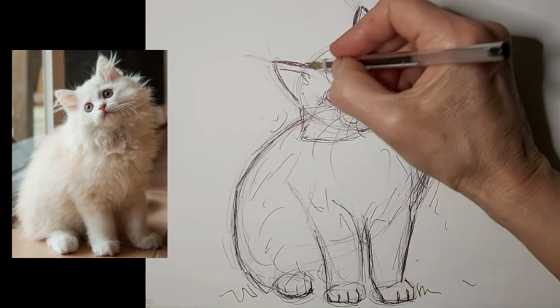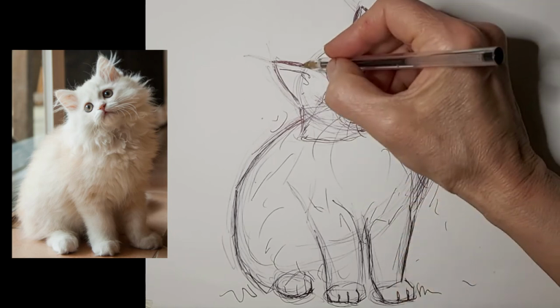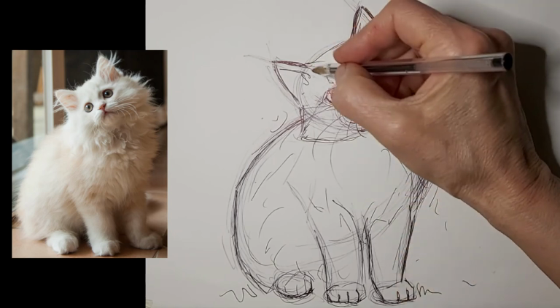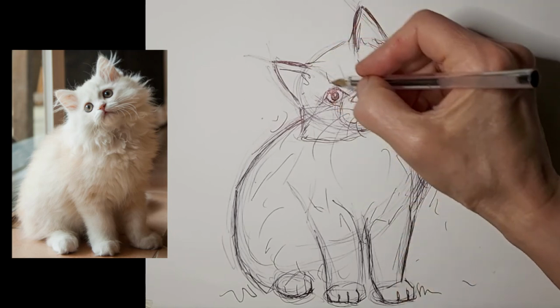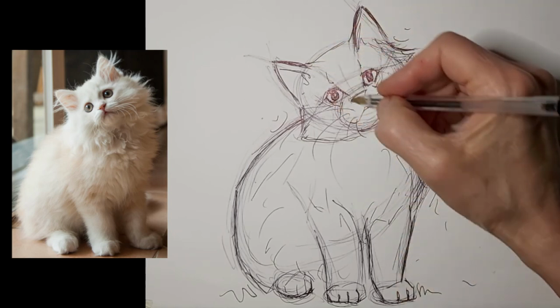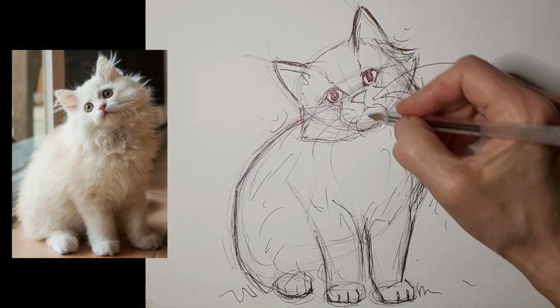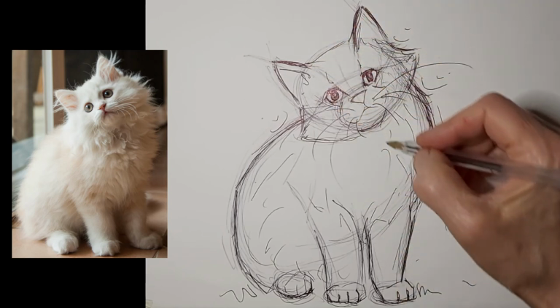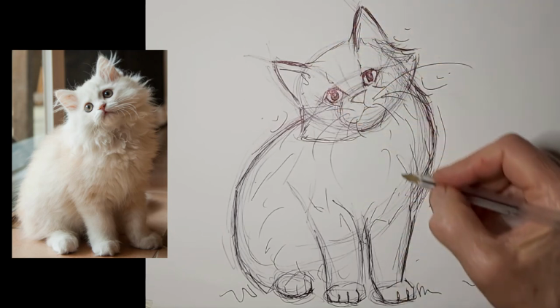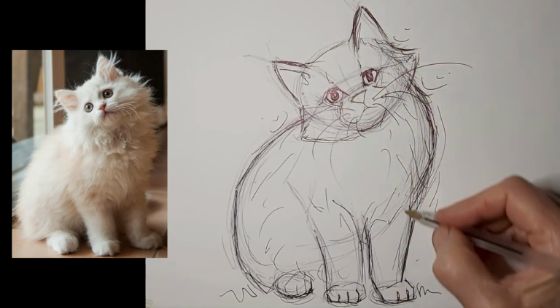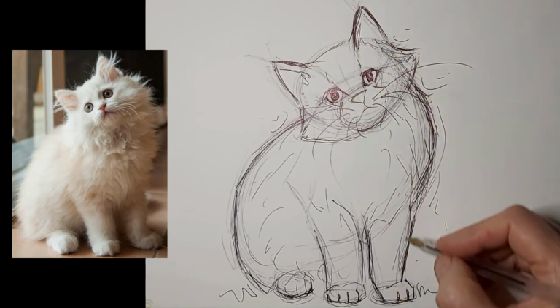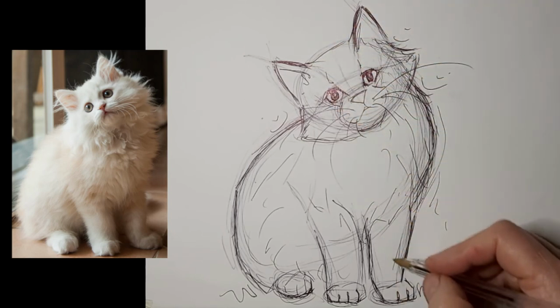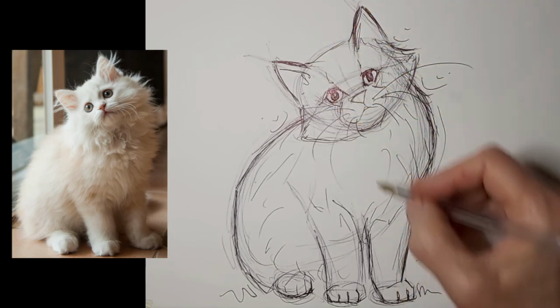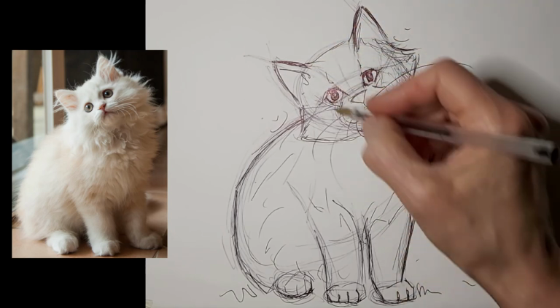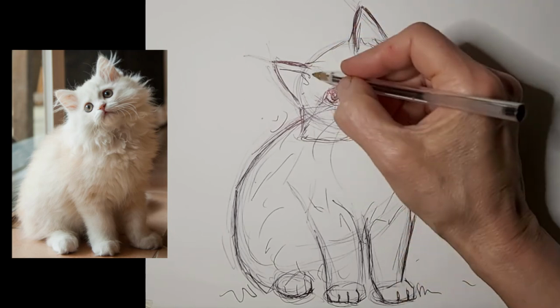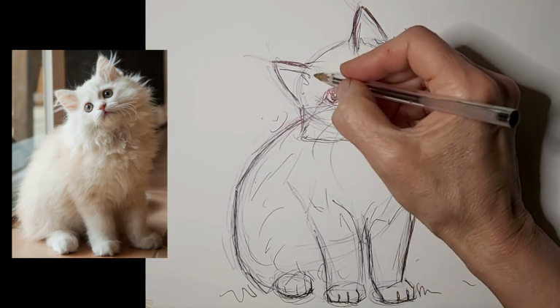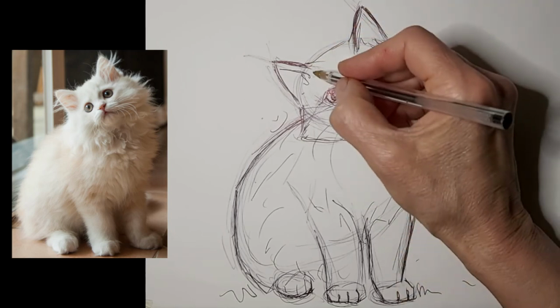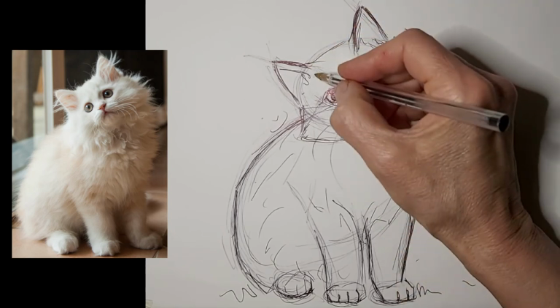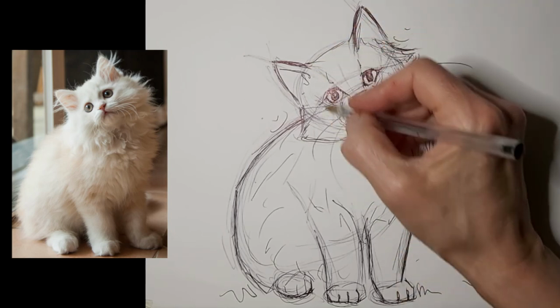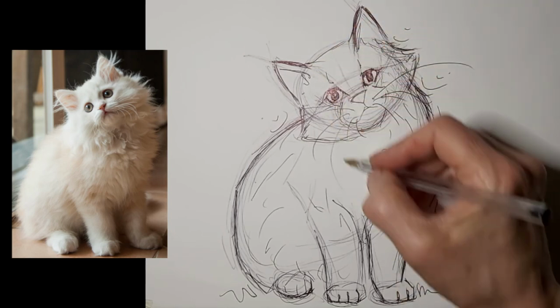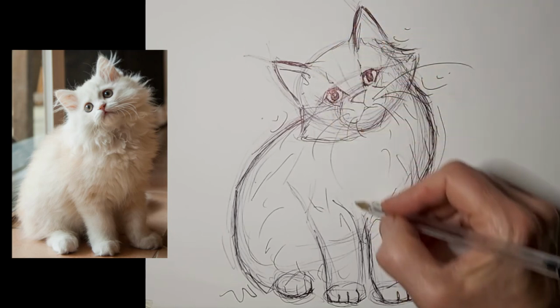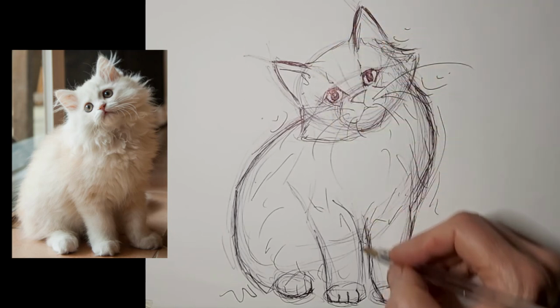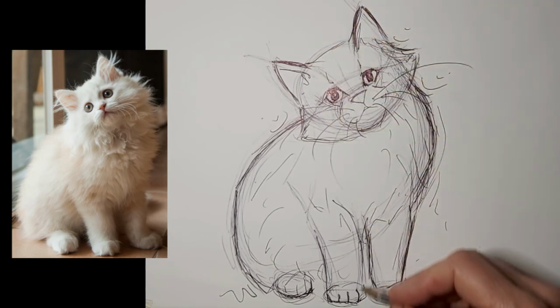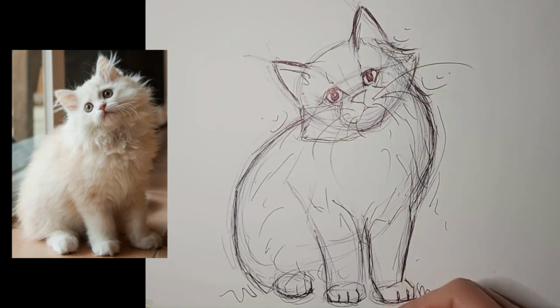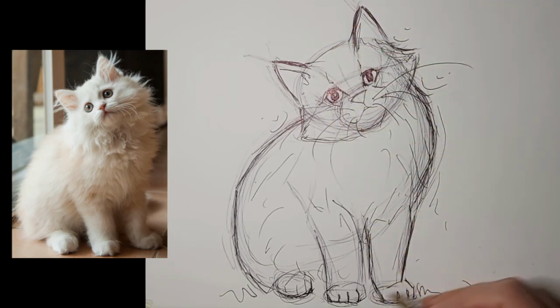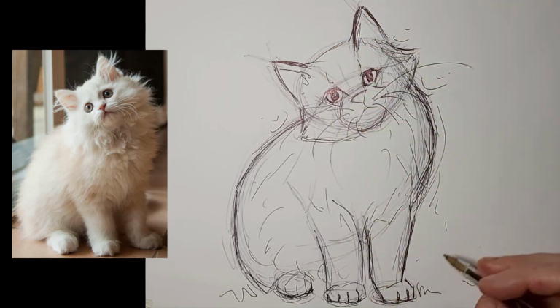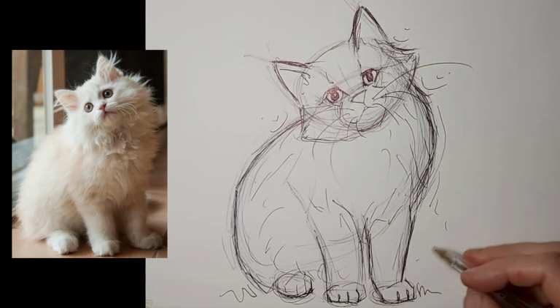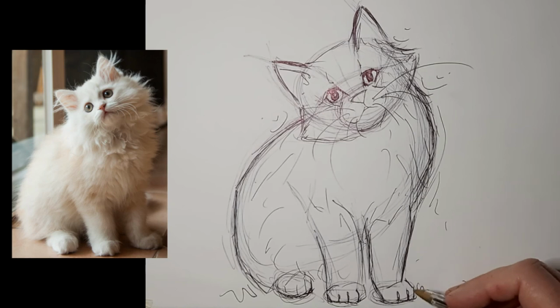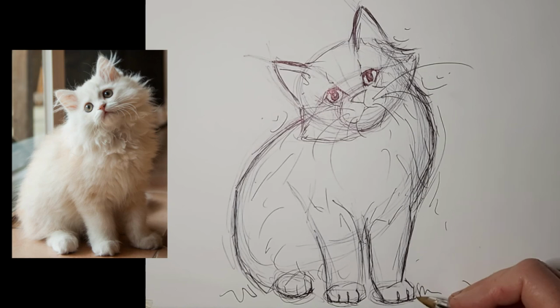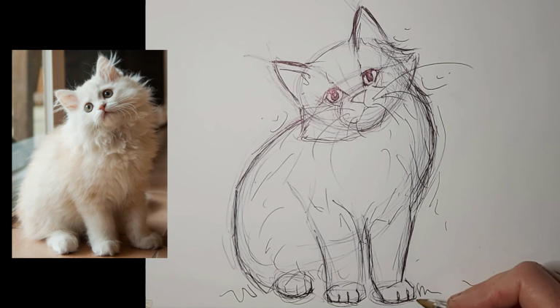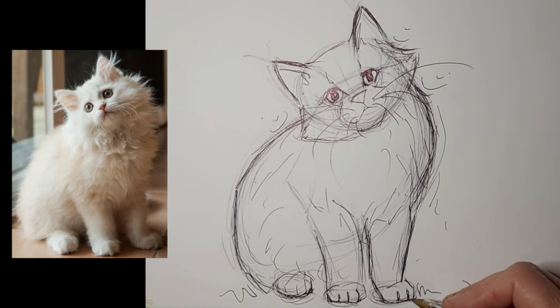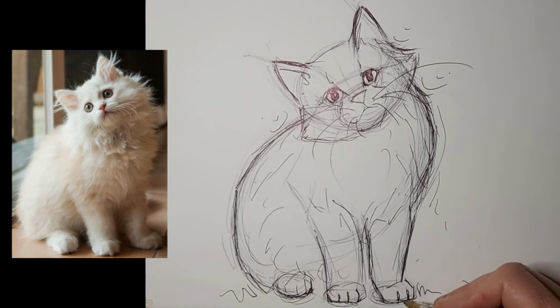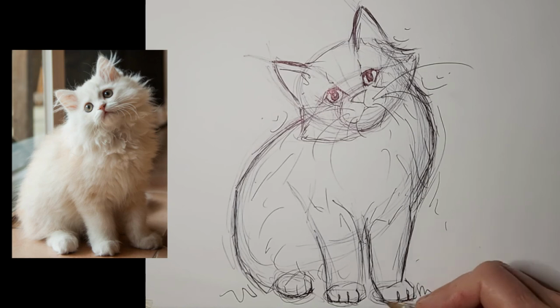Just feeling the flow of my drawing — how my parts connect.